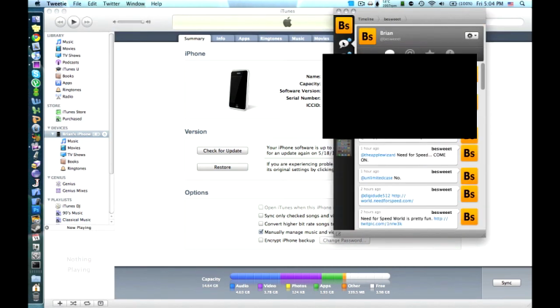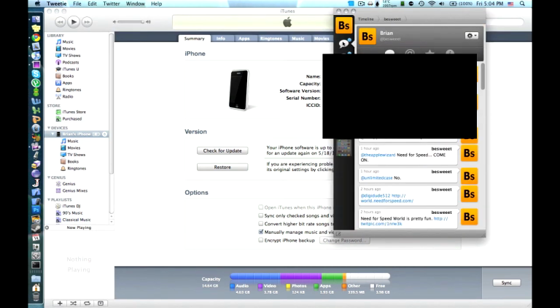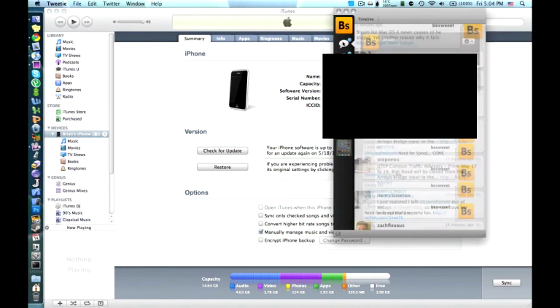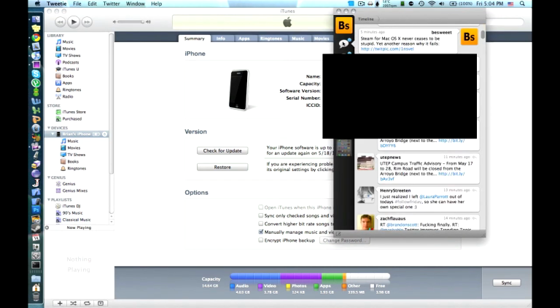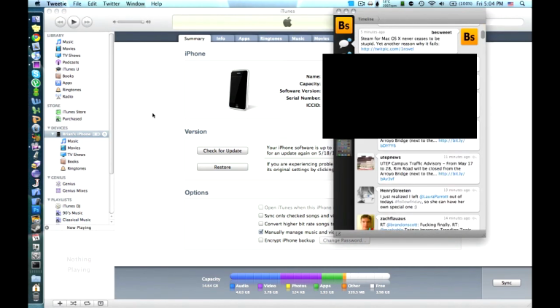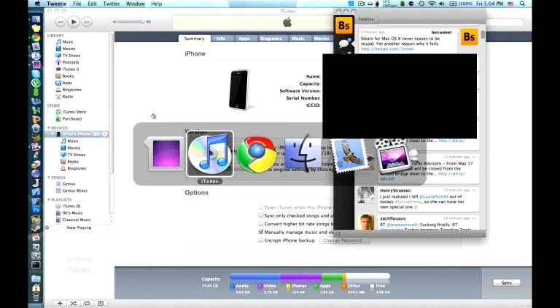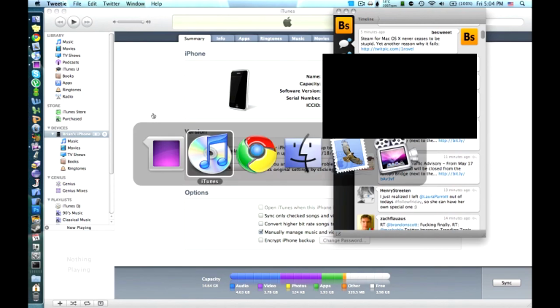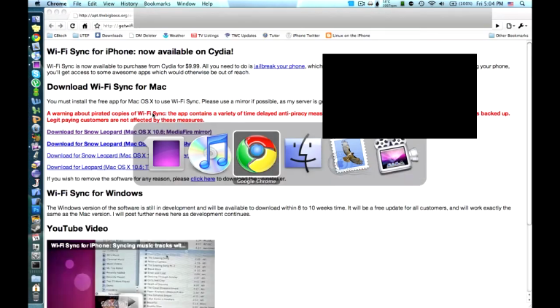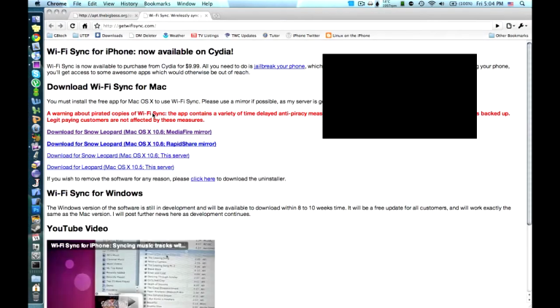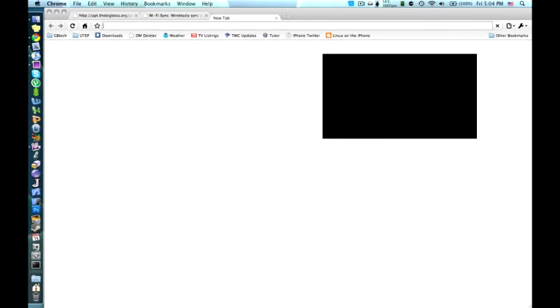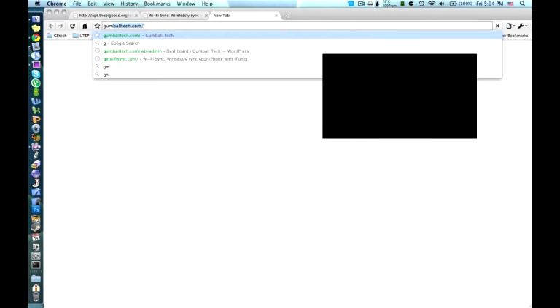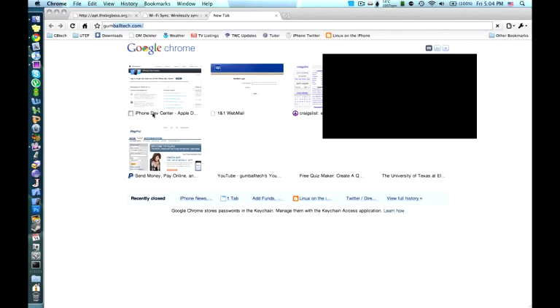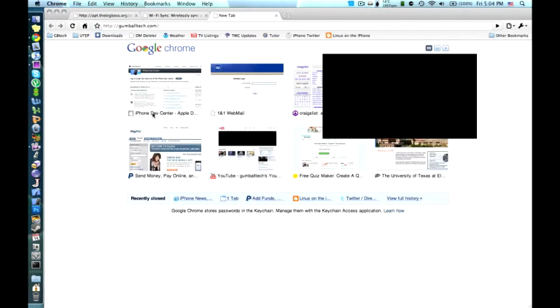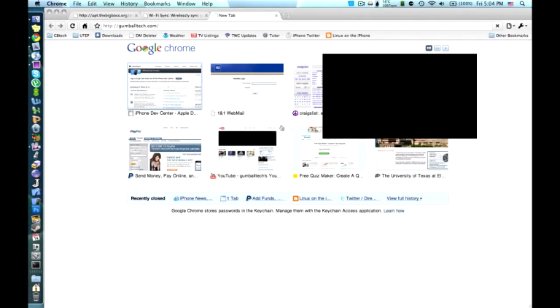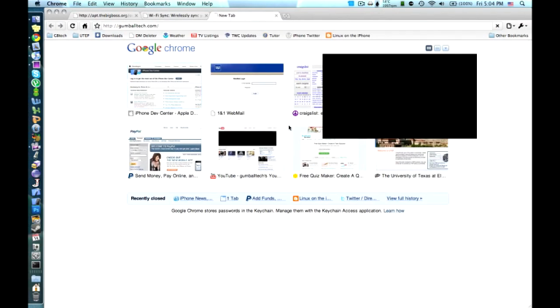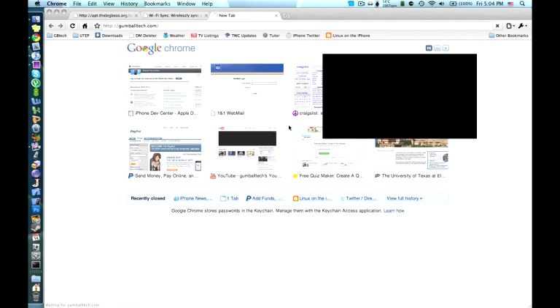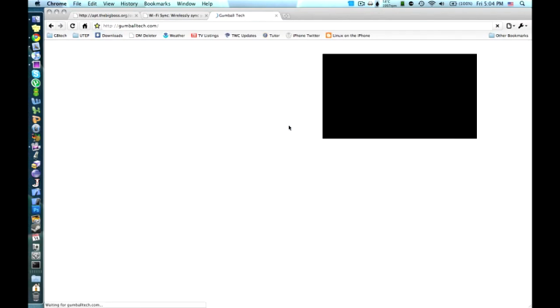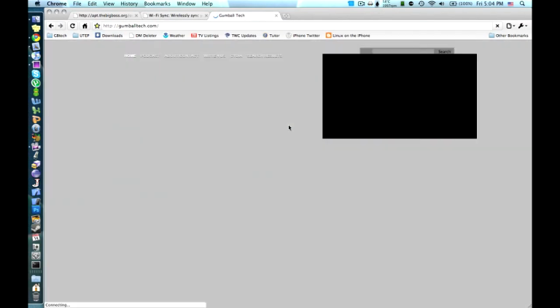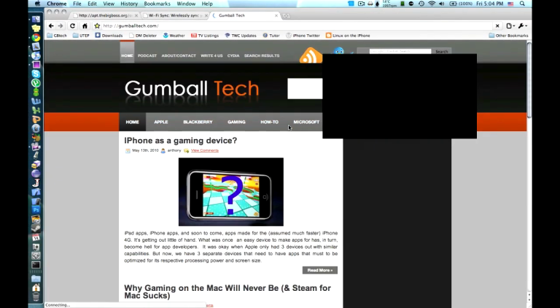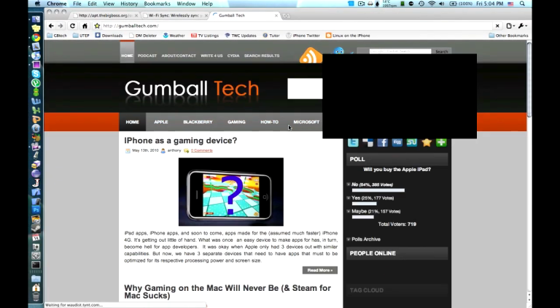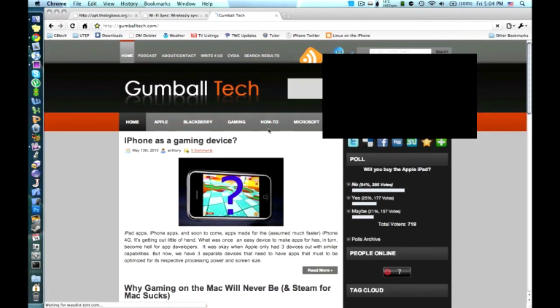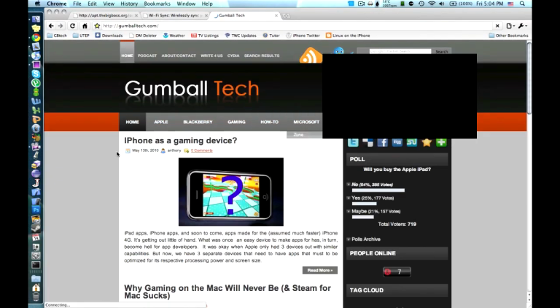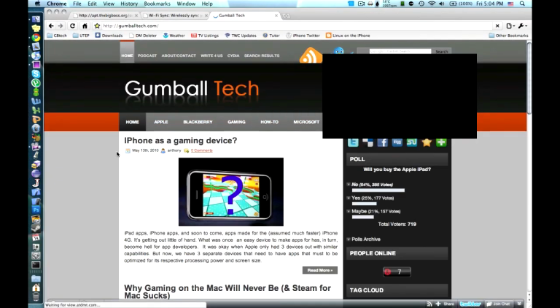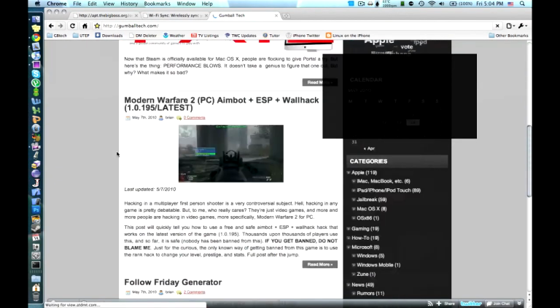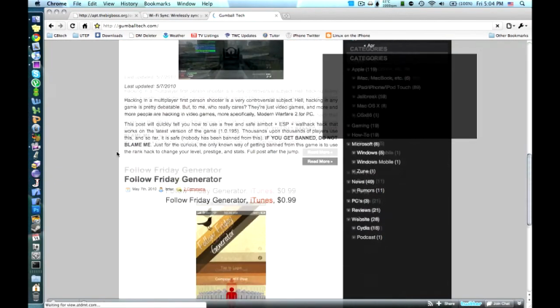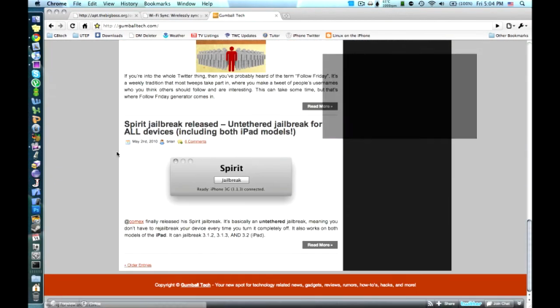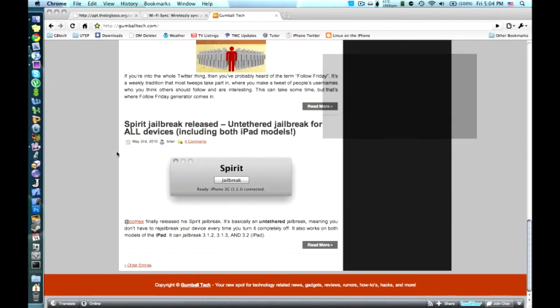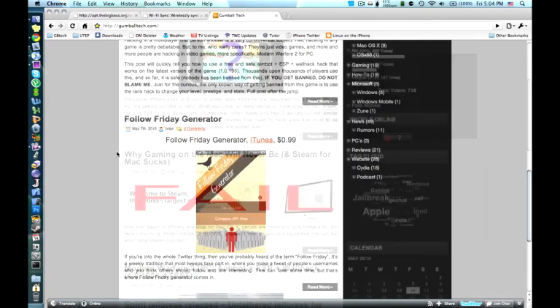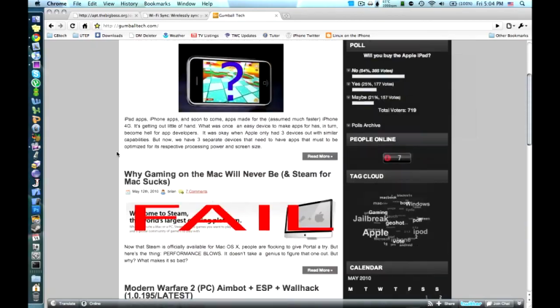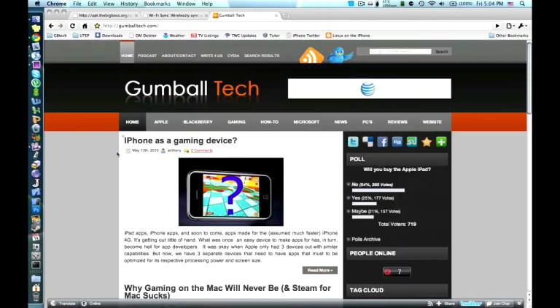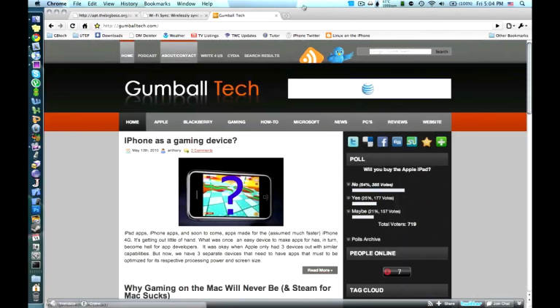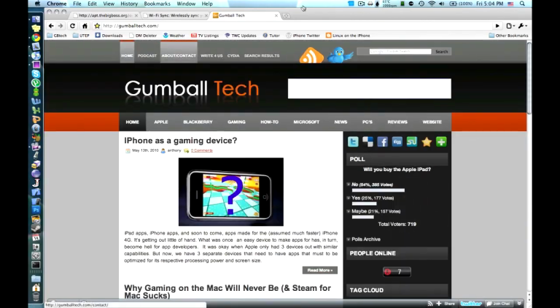Also, visit our site on the web over at GumballTech.com. So that's it for this video. We'll see you eventually.